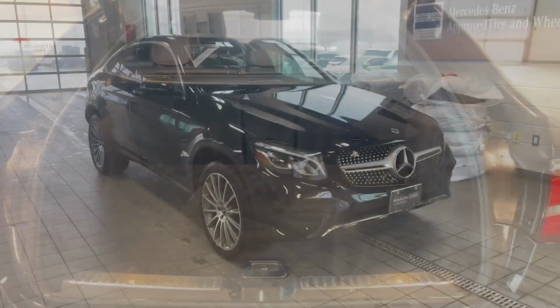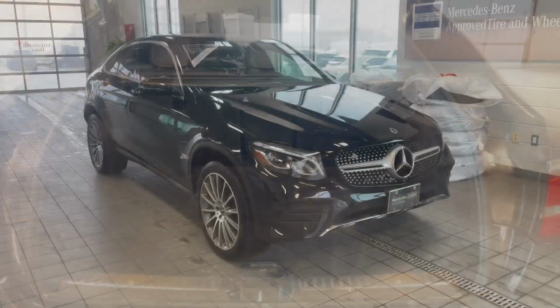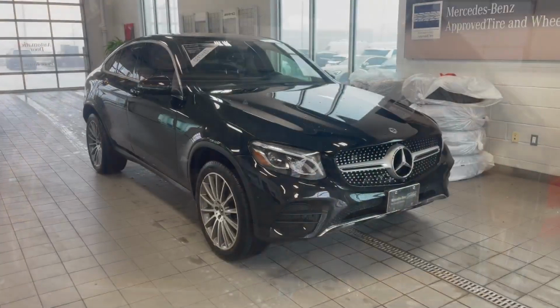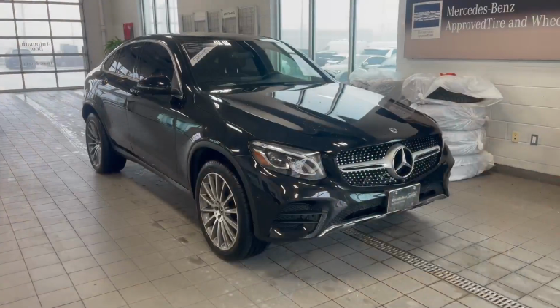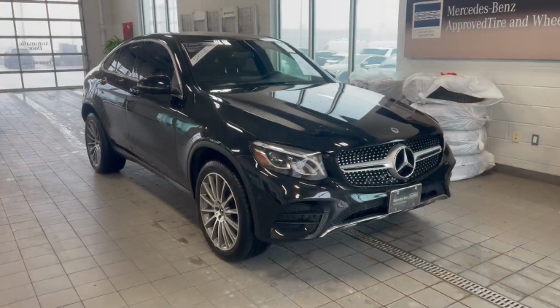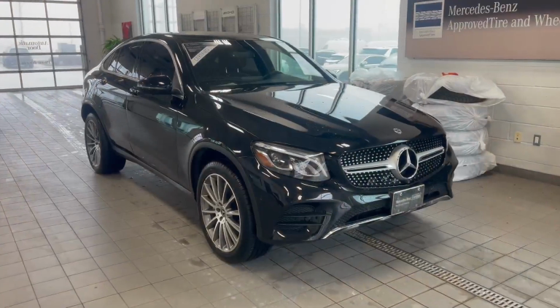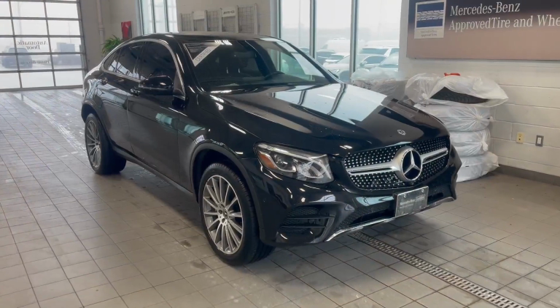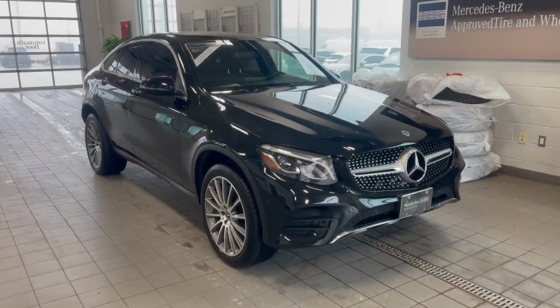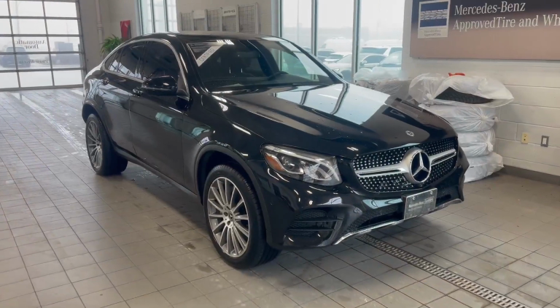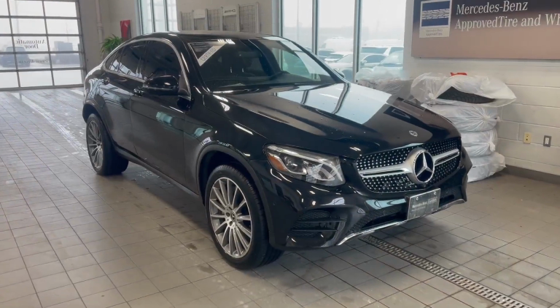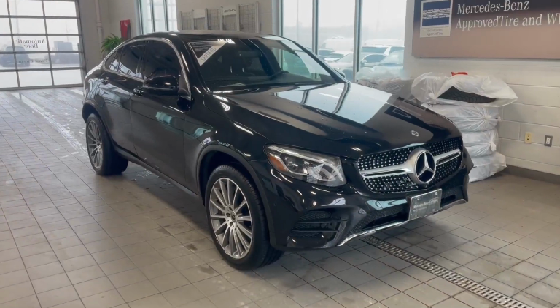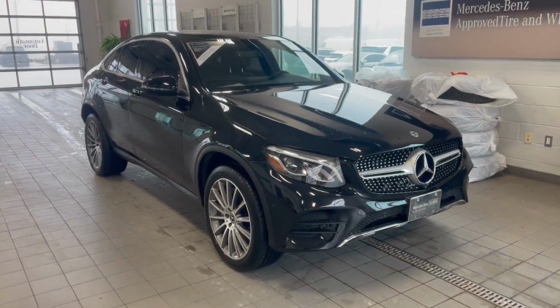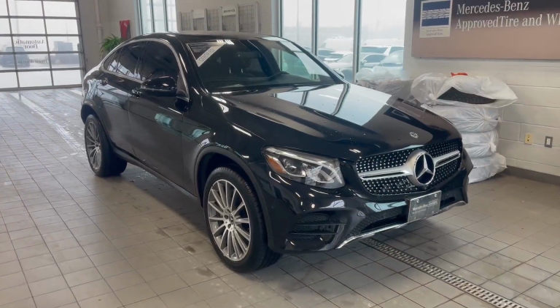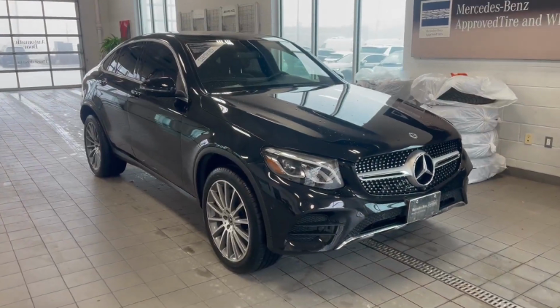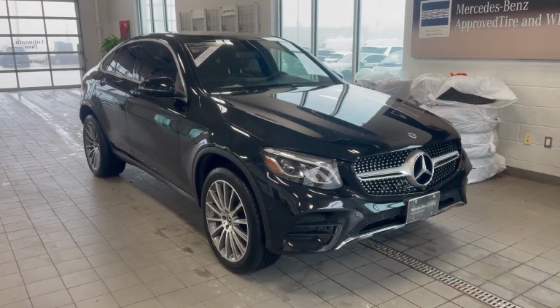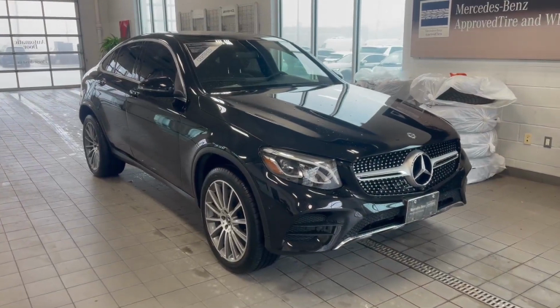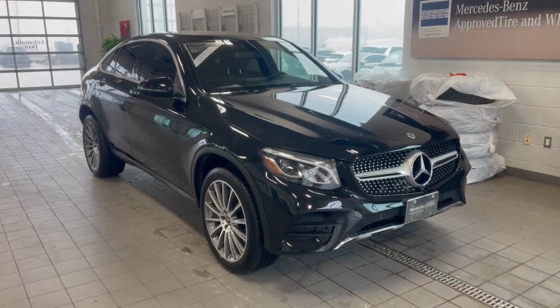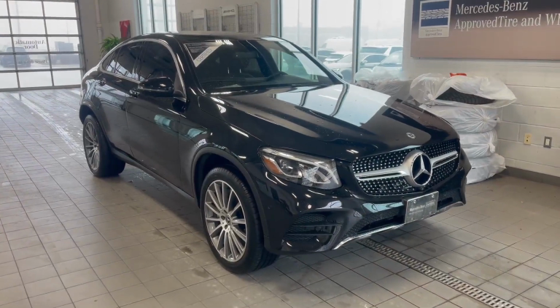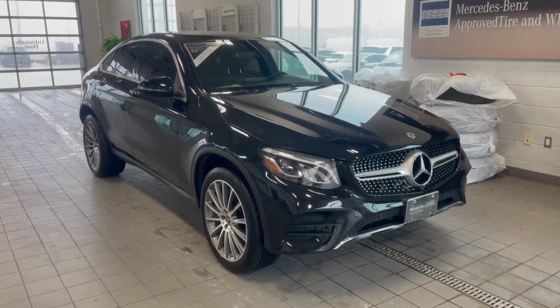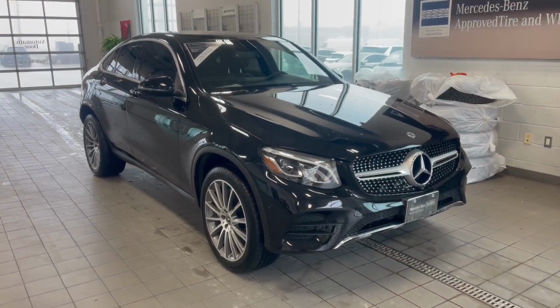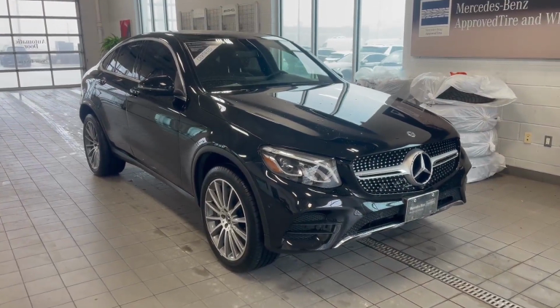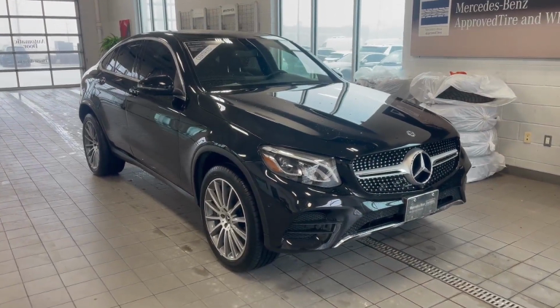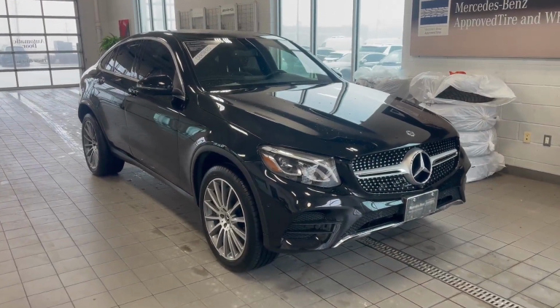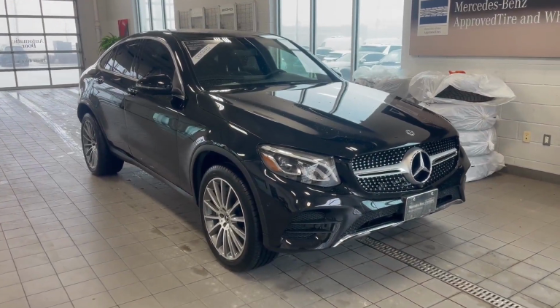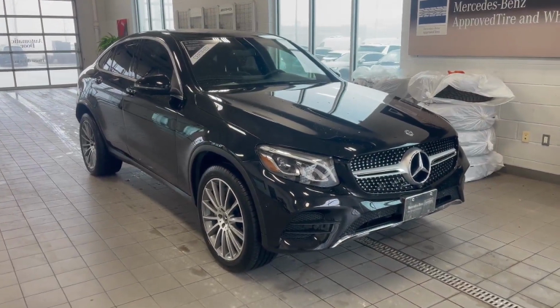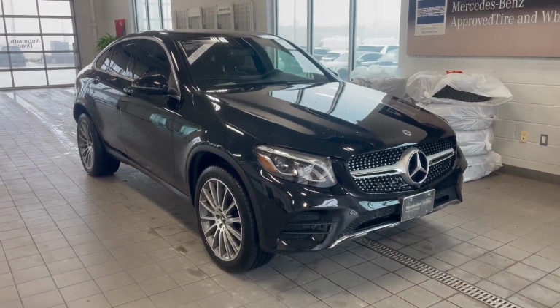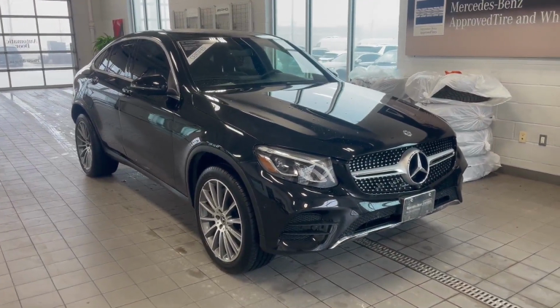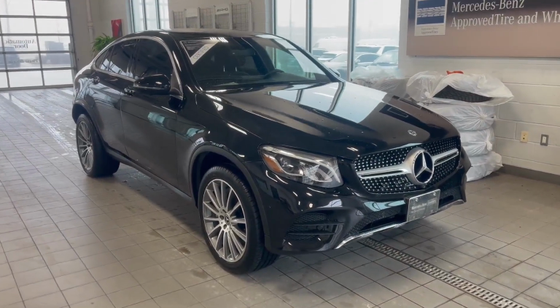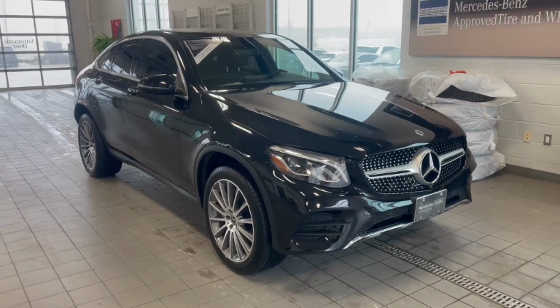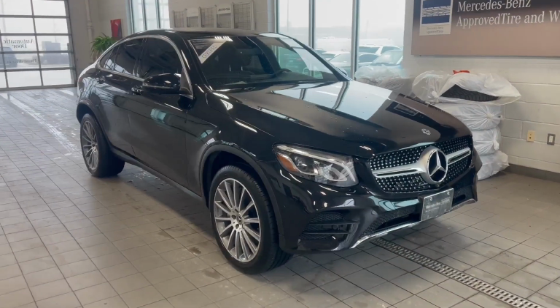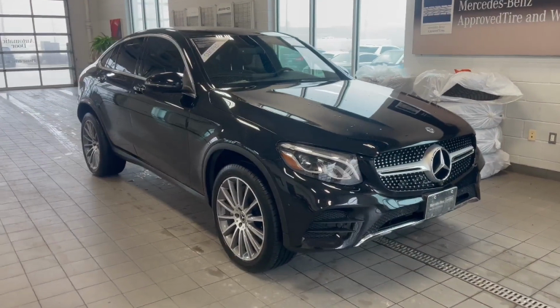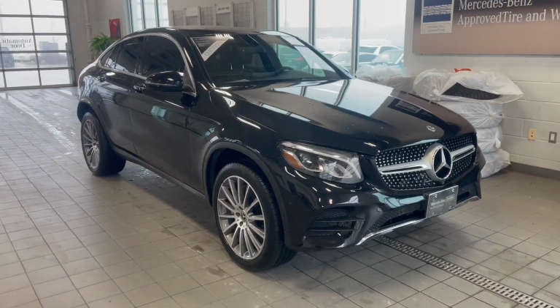Feel free to give us a call at 519-668-0600. Ask for Warren — I'd be happy to give you more information.